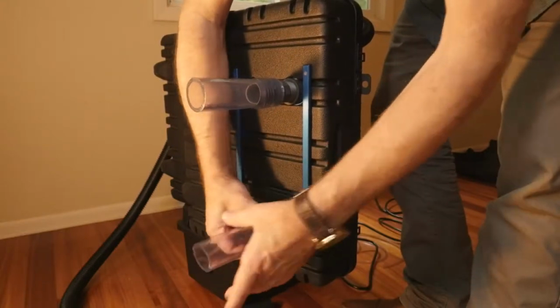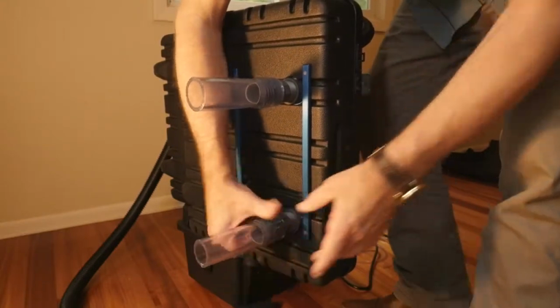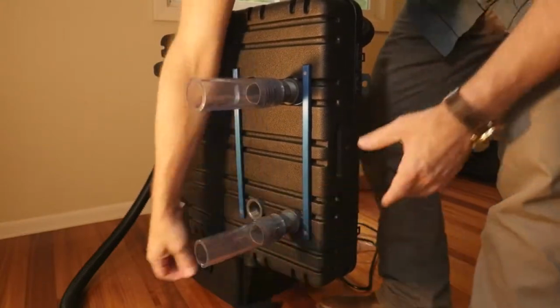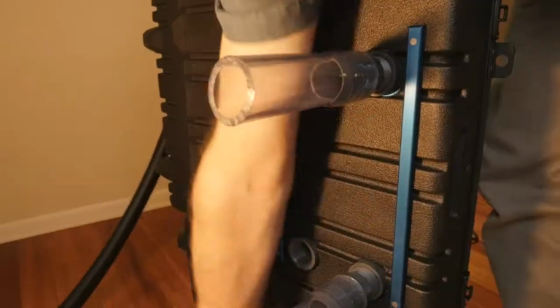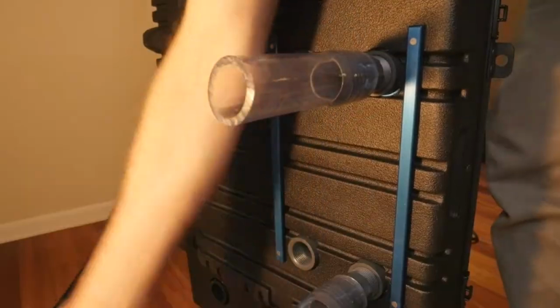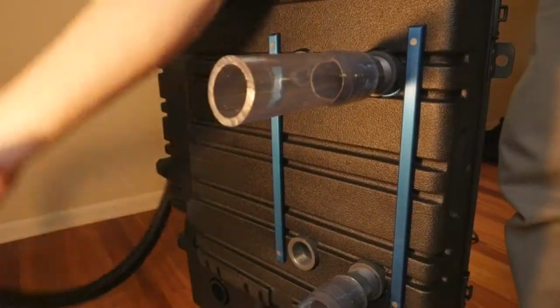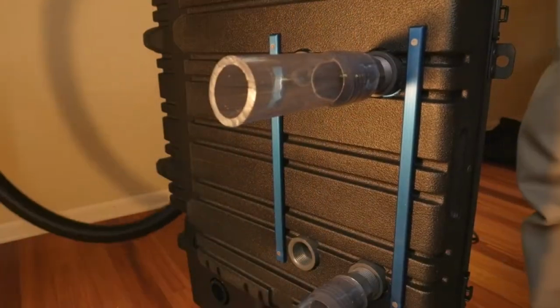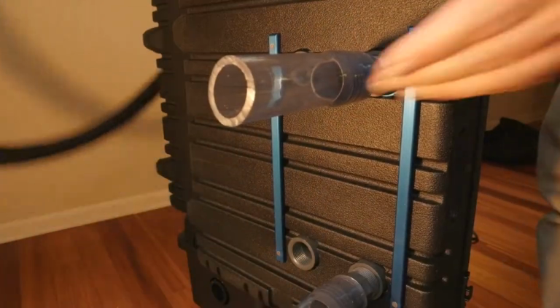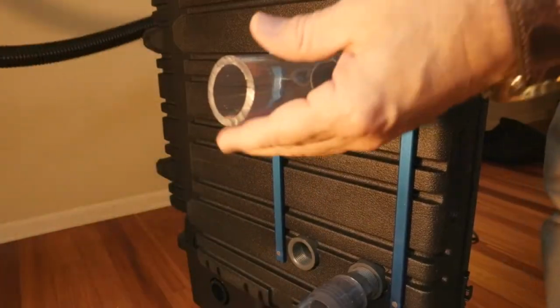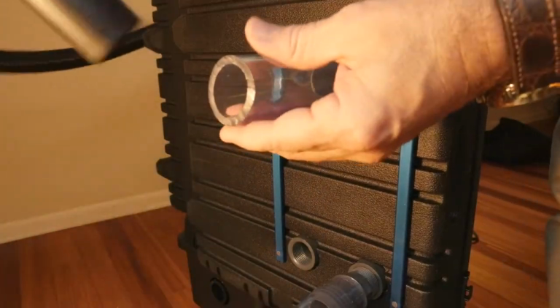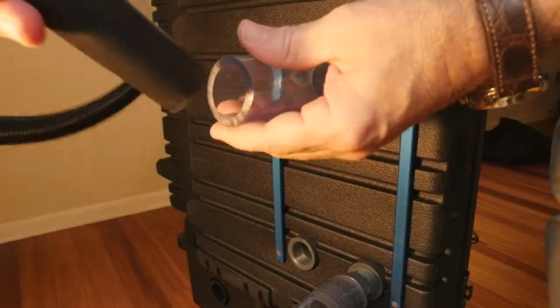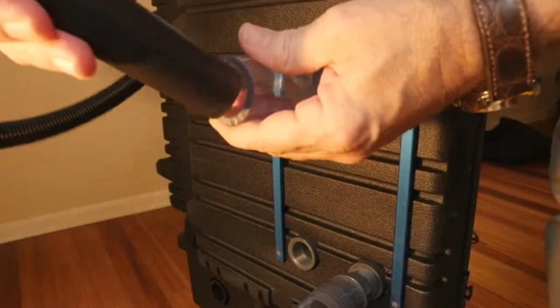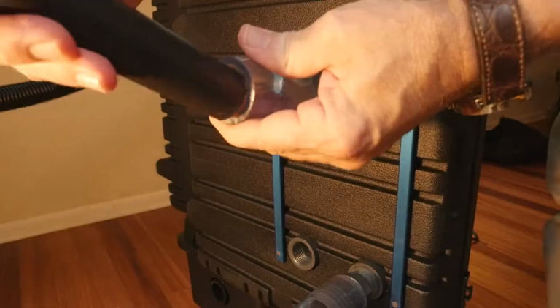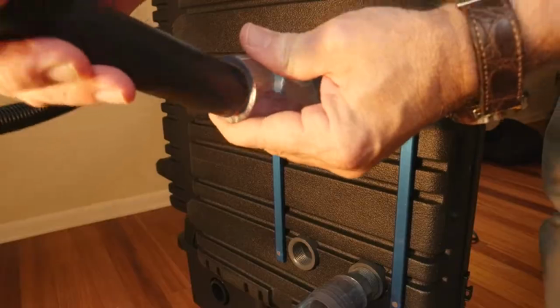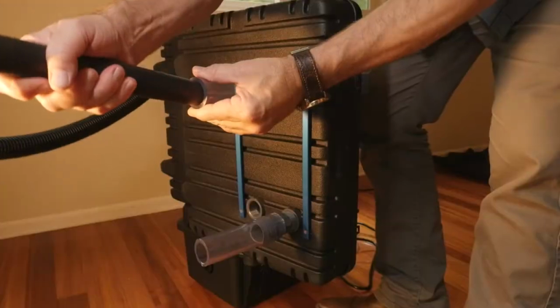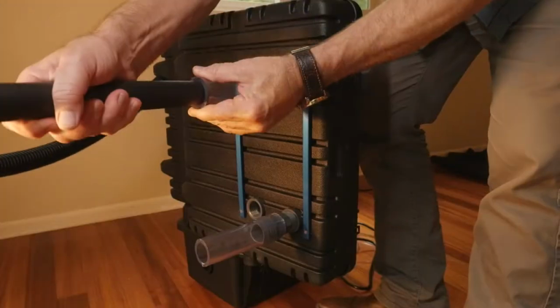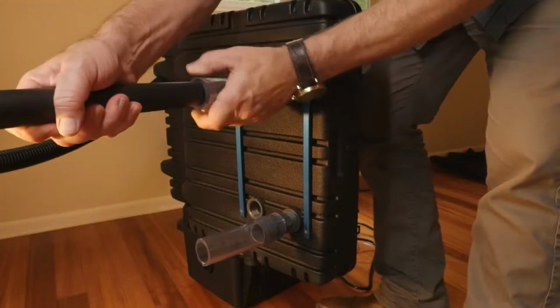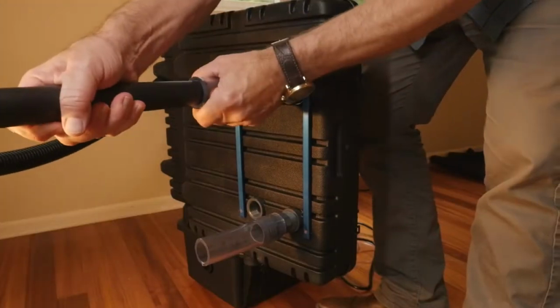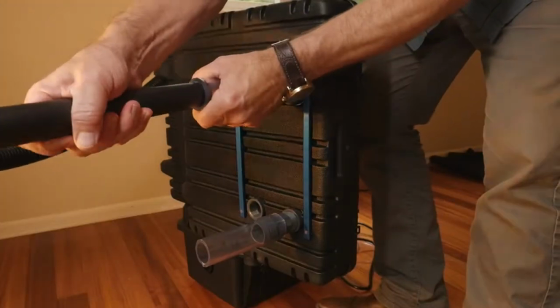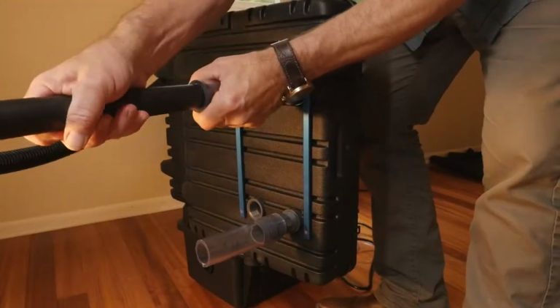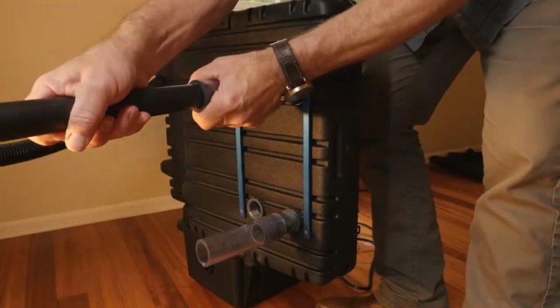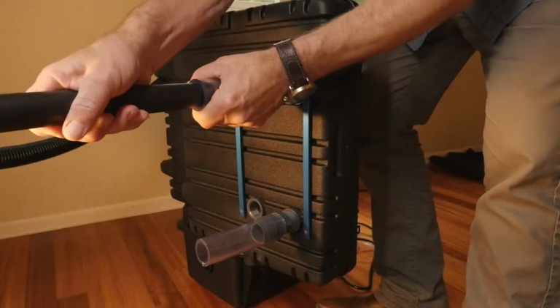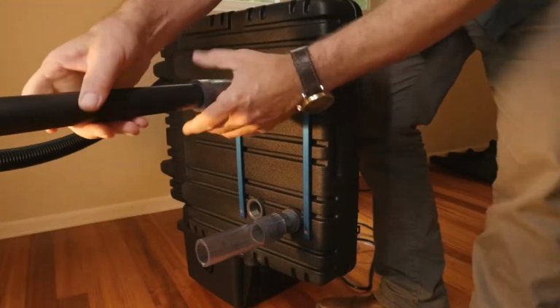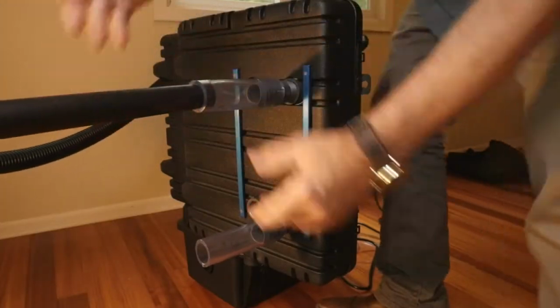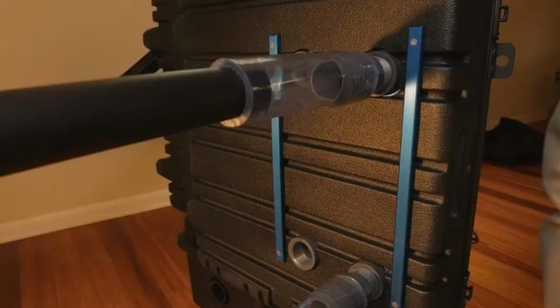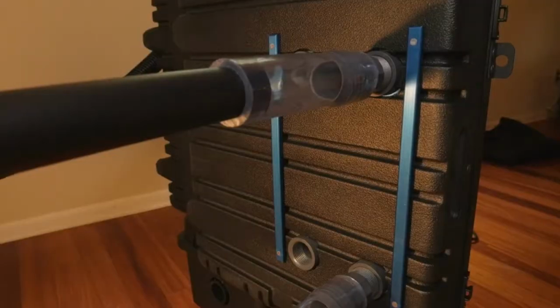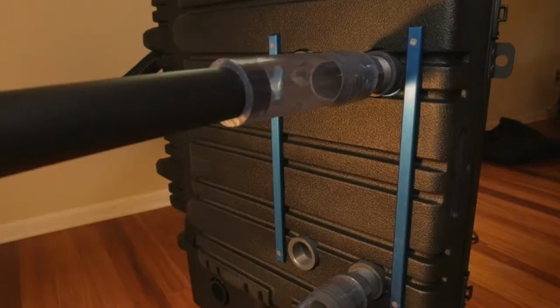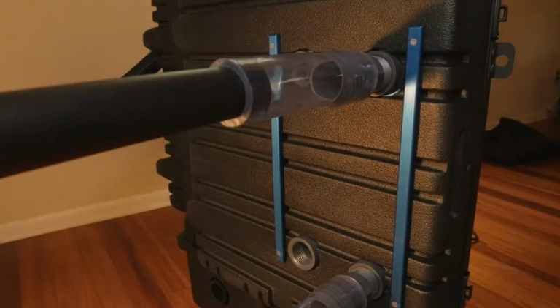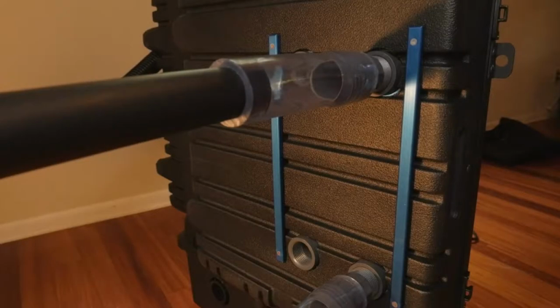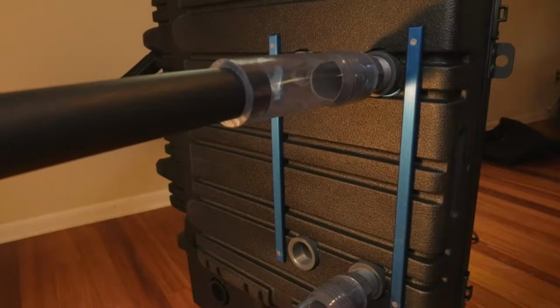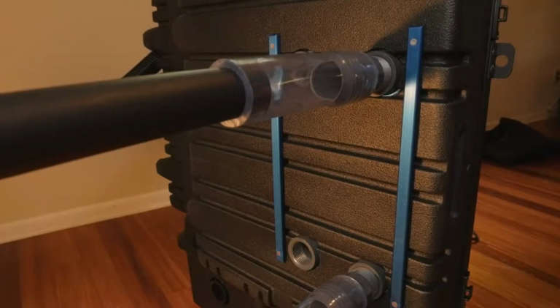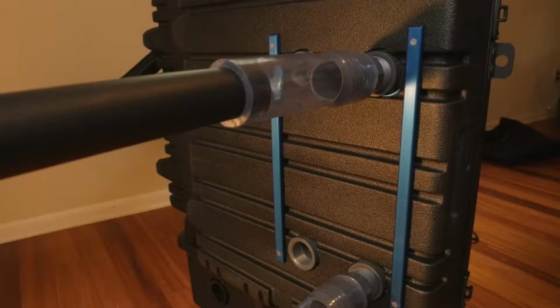Special attachments make it quick and easy to hook them up with no loss or extraneous air in your vacuum line.